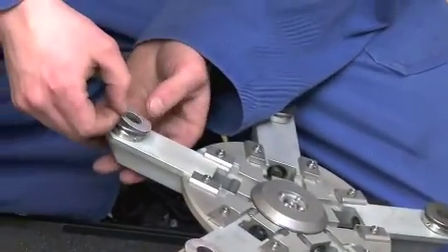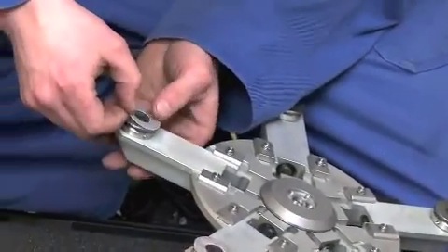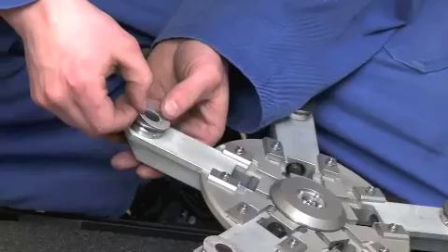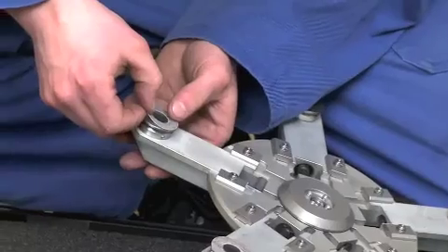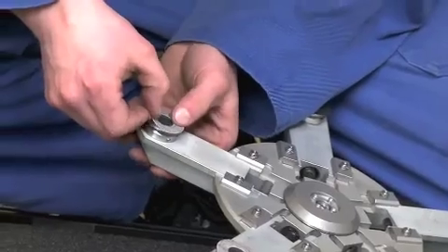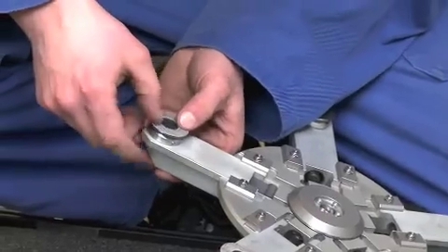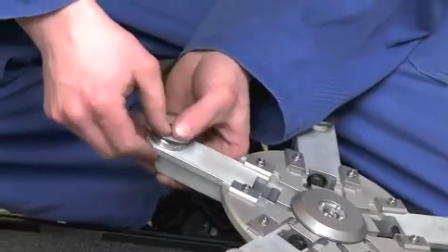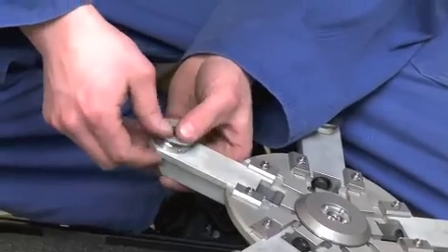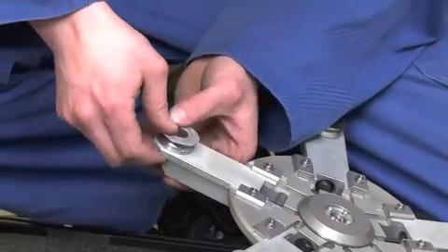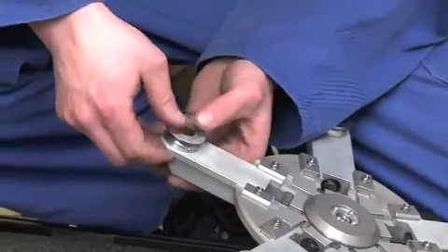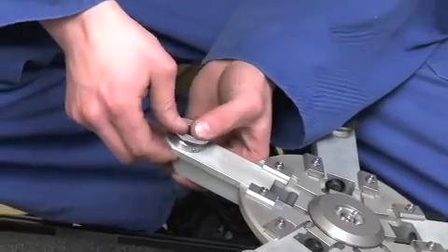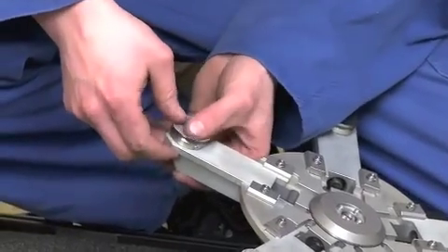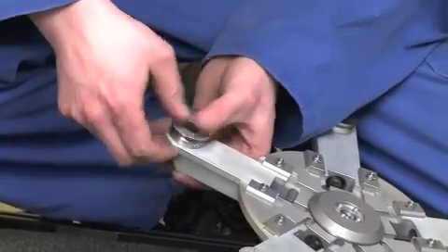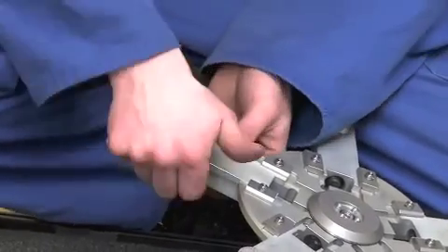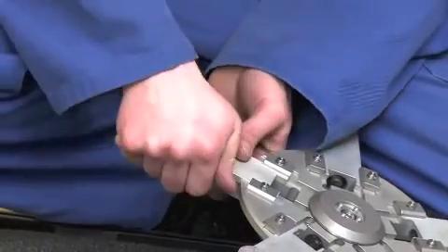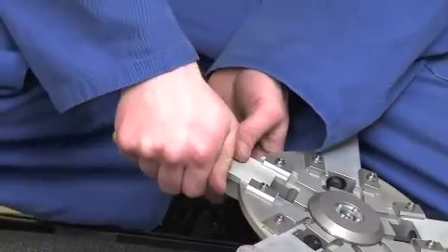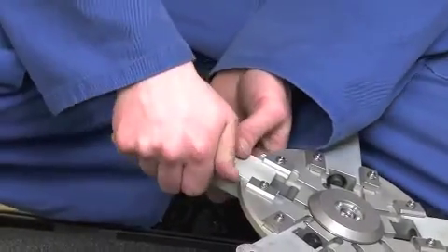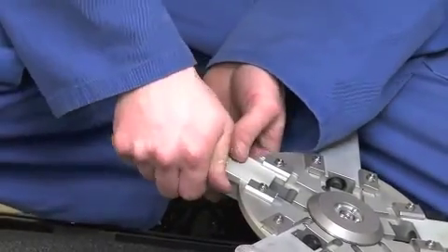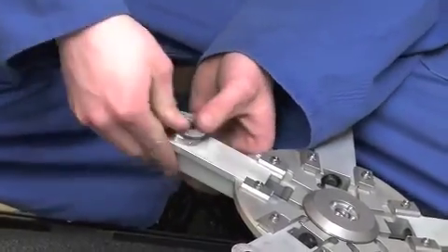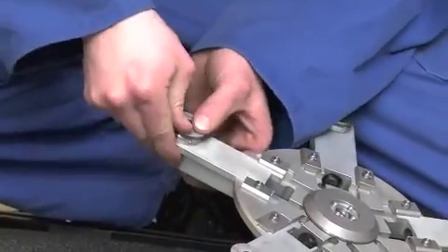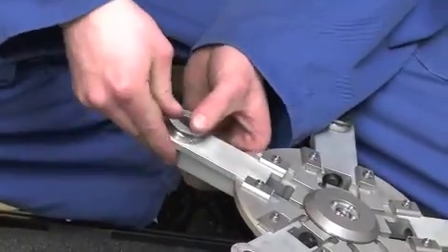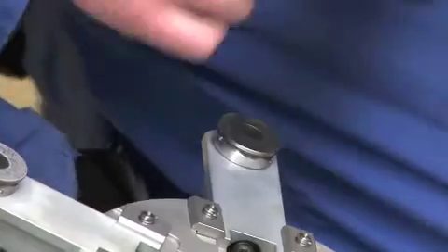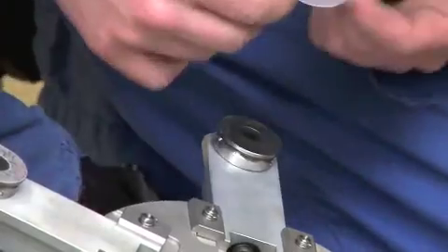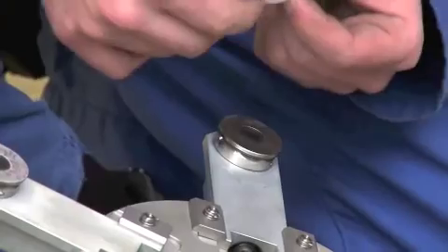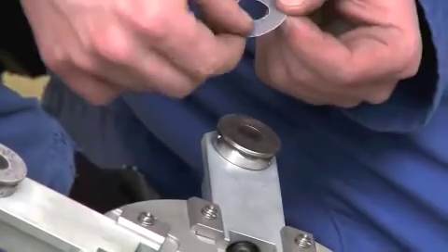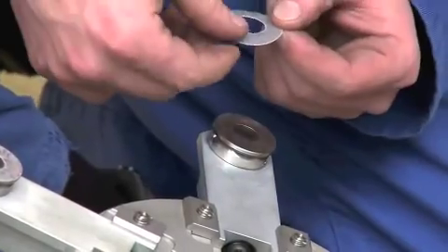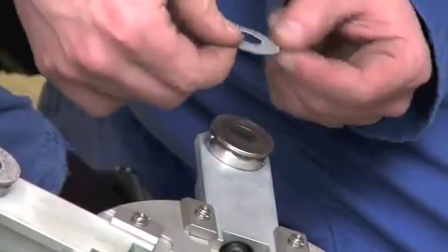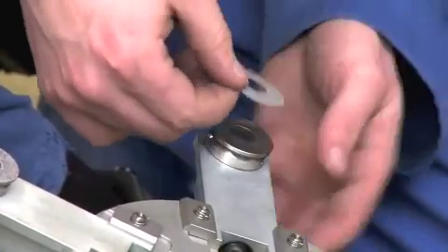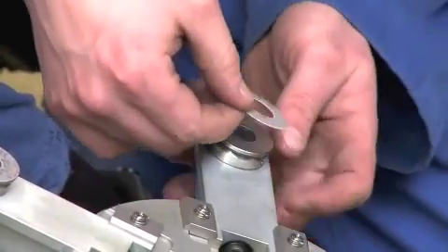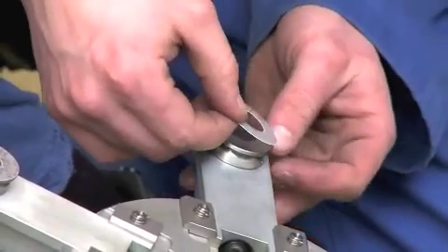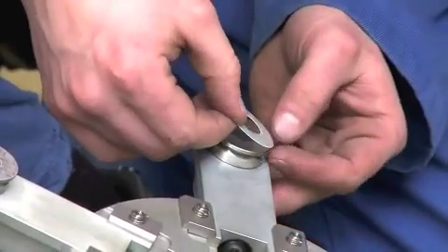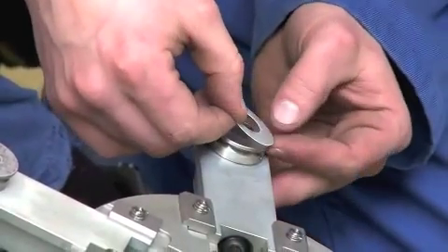For extreme hard seat materials, the Orbit is optionally equipped with grinding discs with a galvanized diamond.